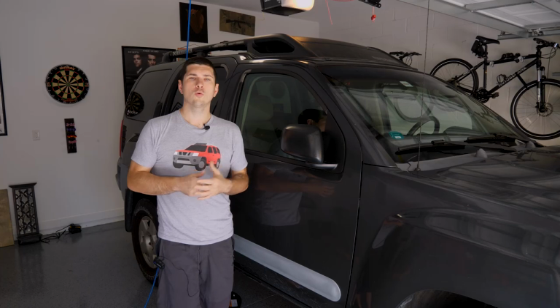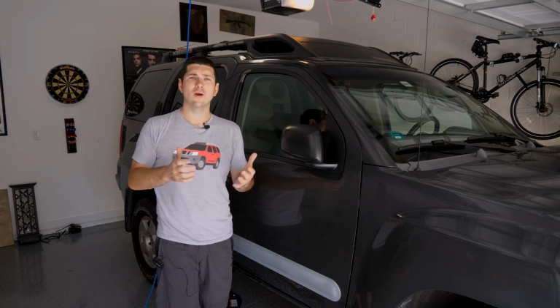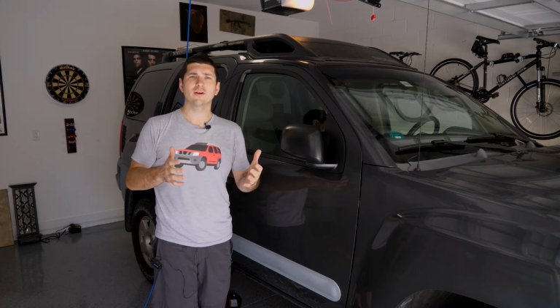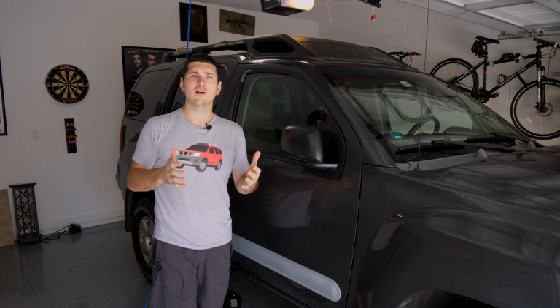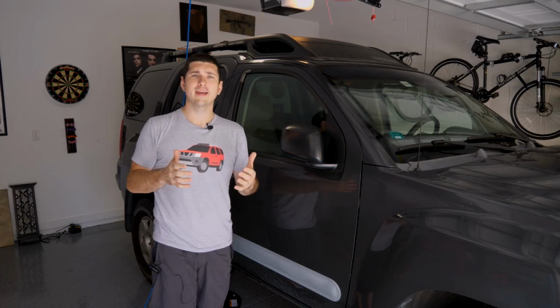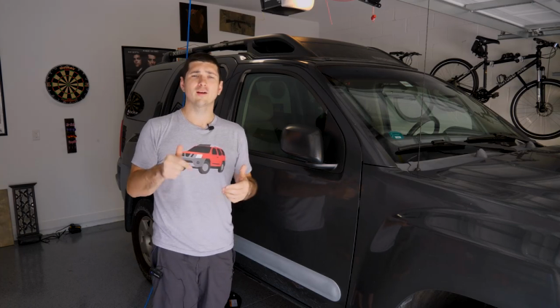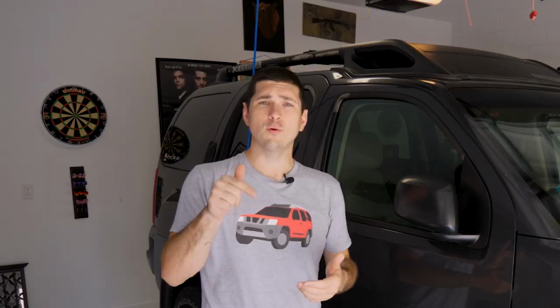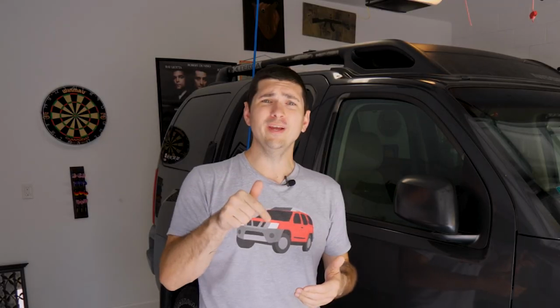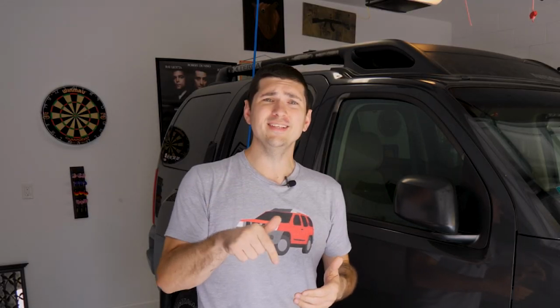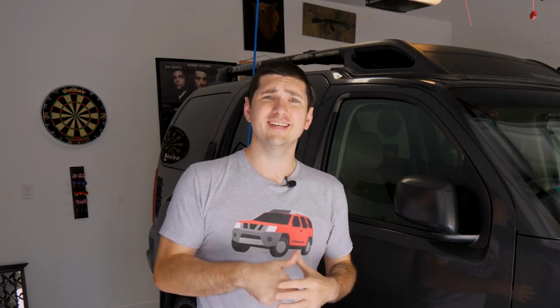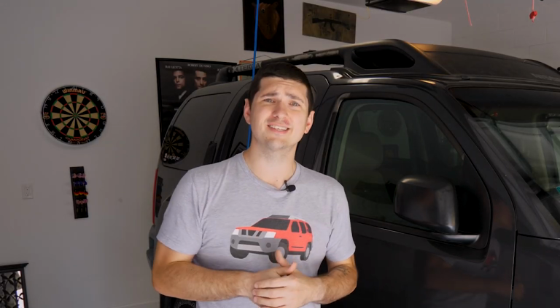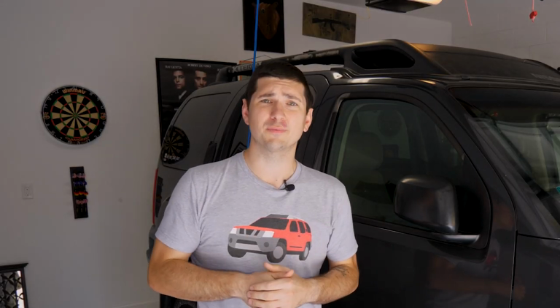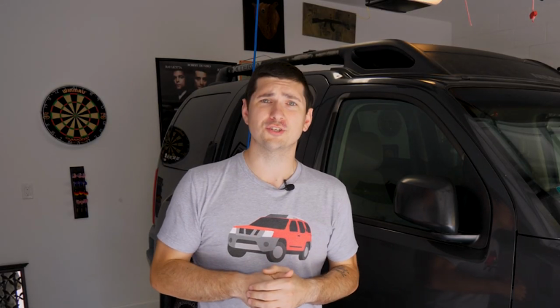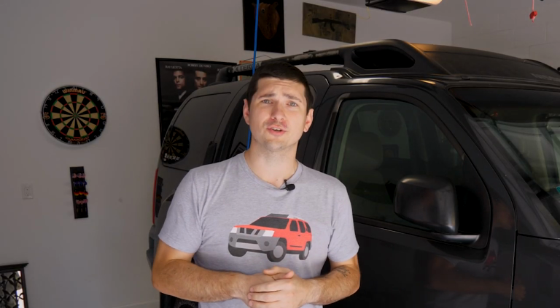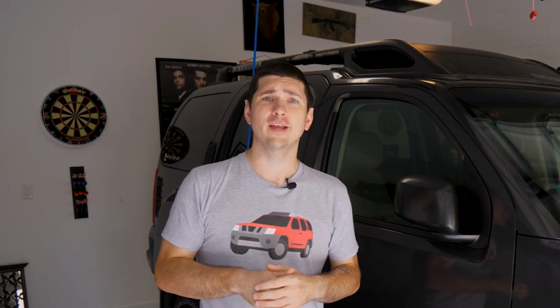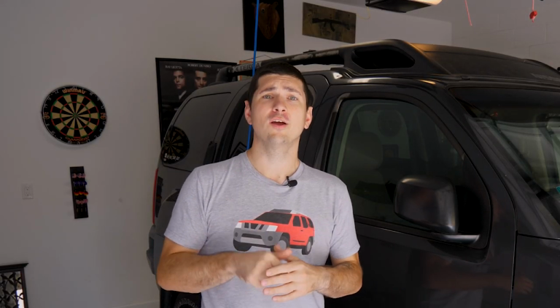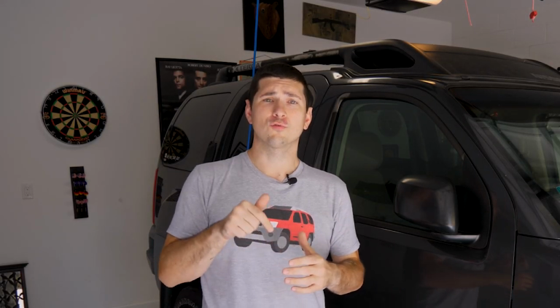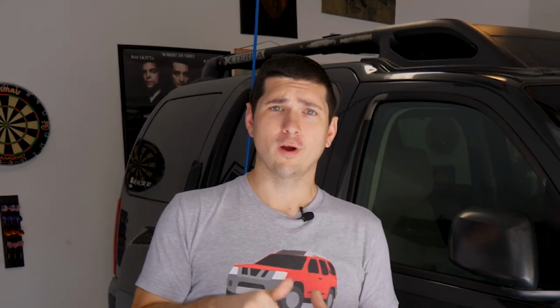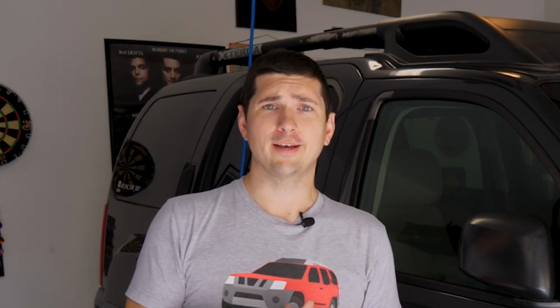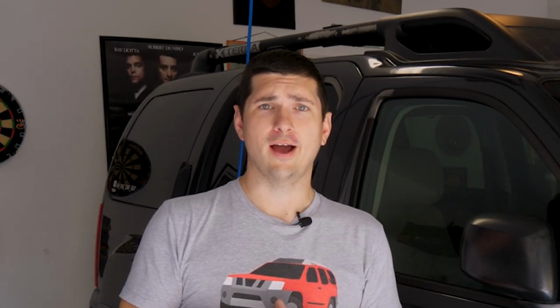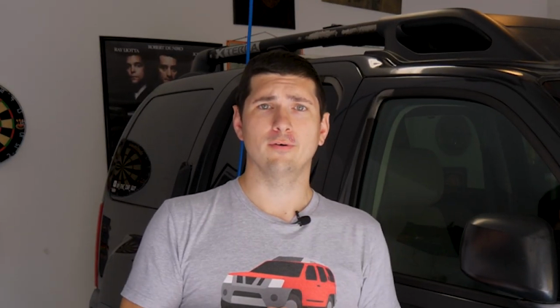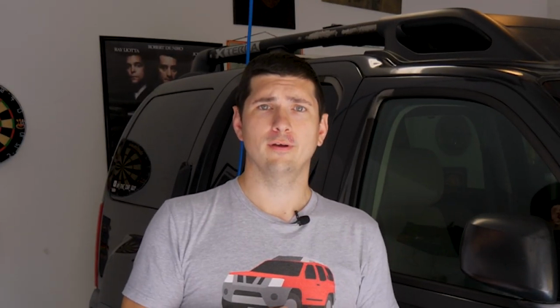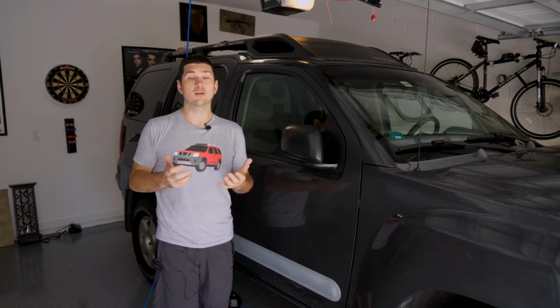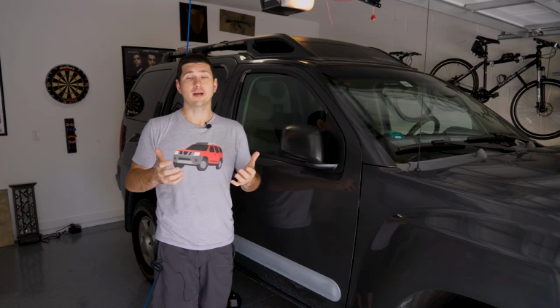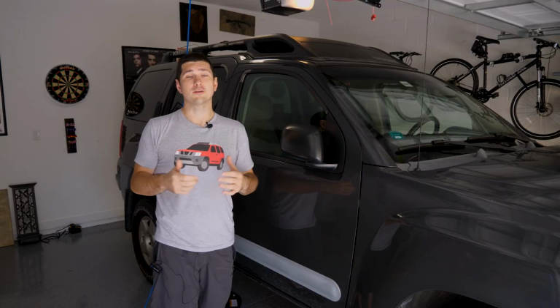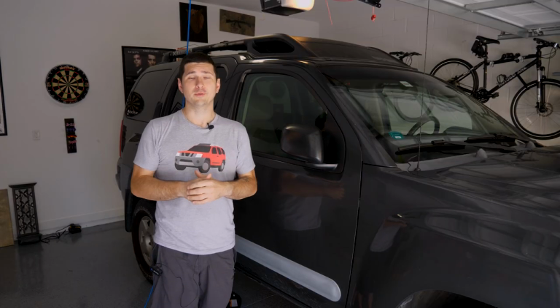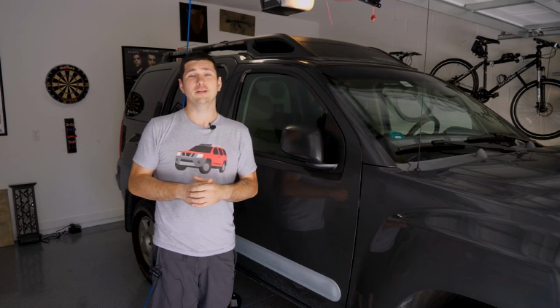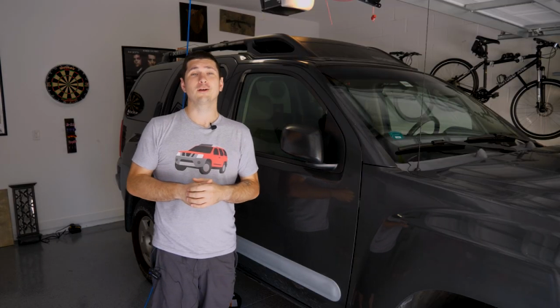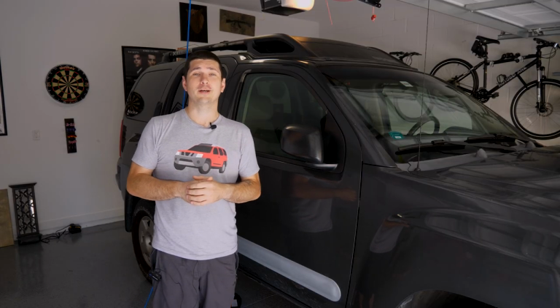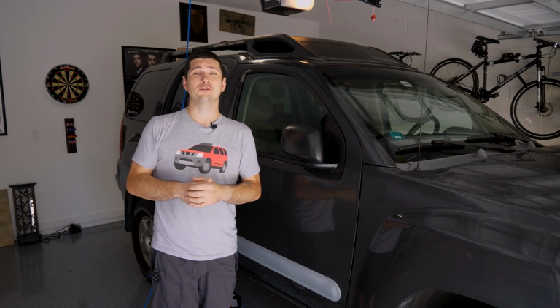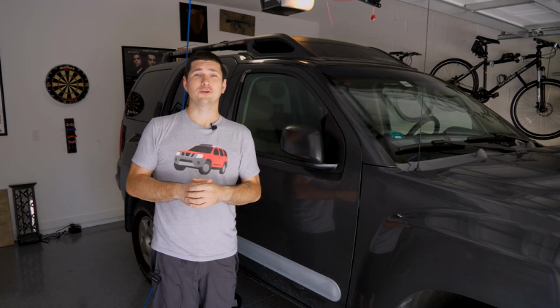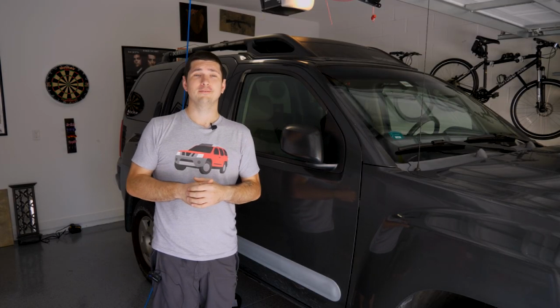Ride the Car Guy here, and we need to get something straight right now — our tires. We need to get our tires straight.